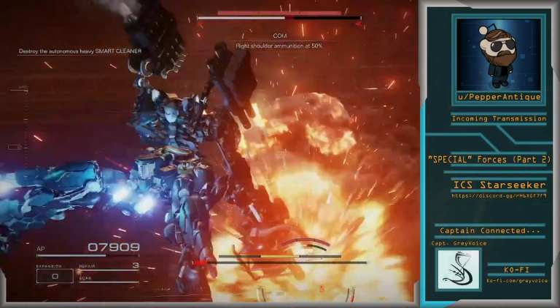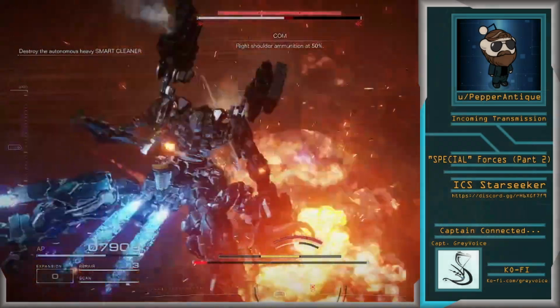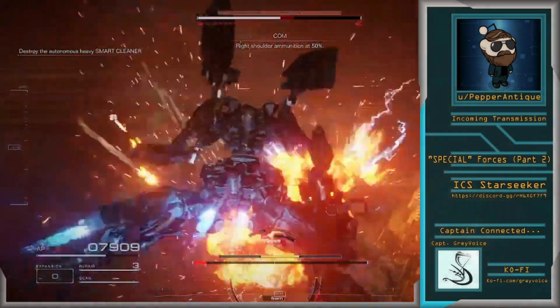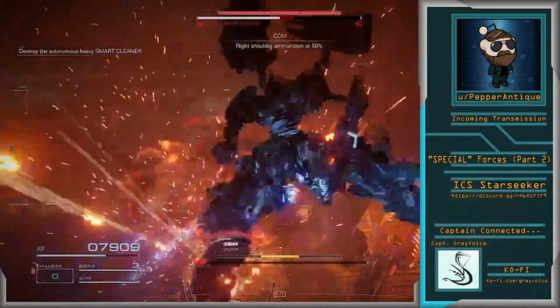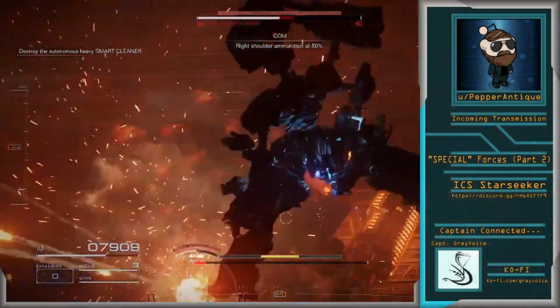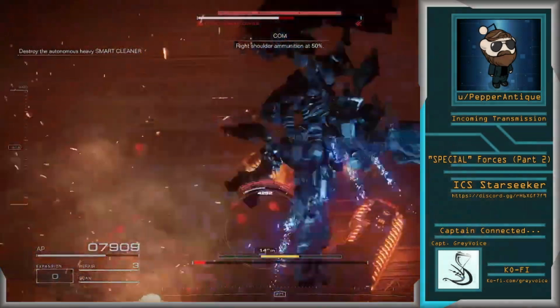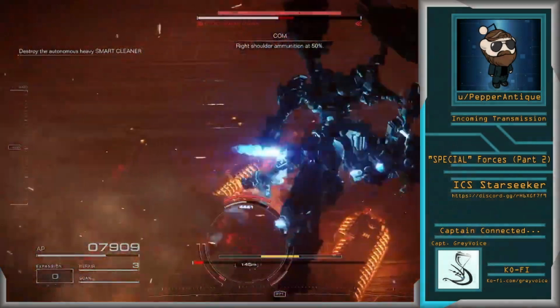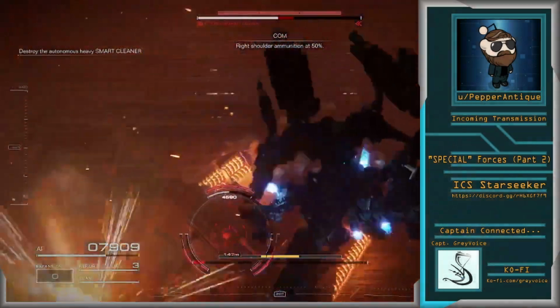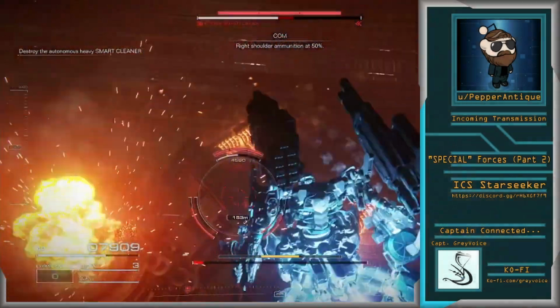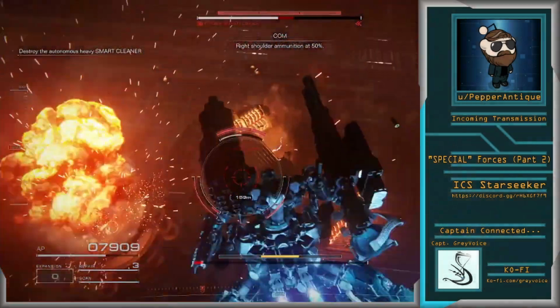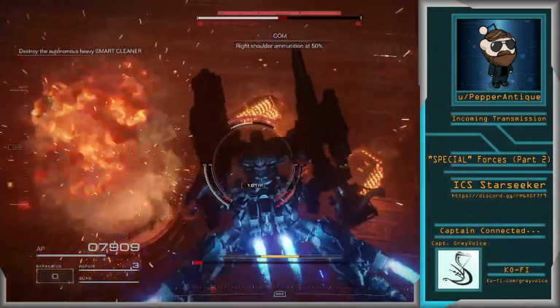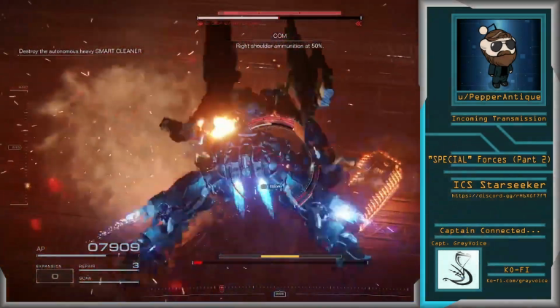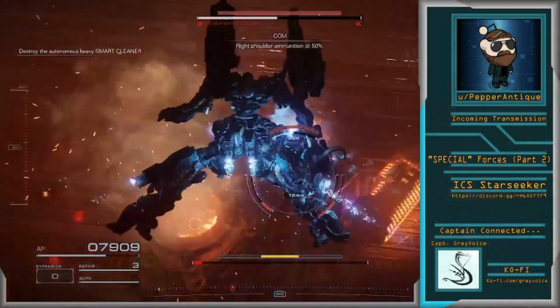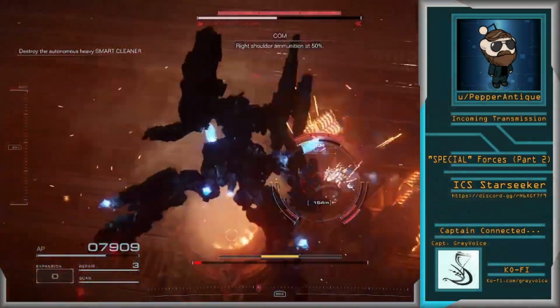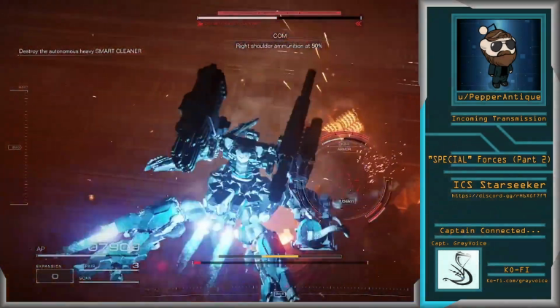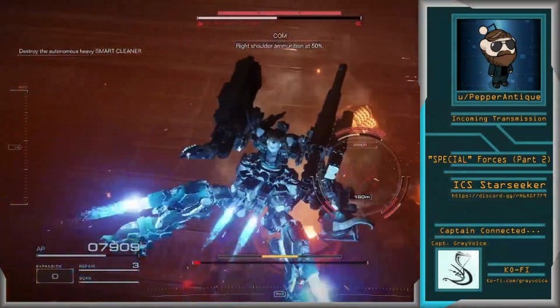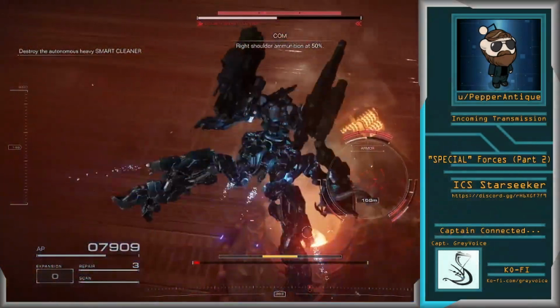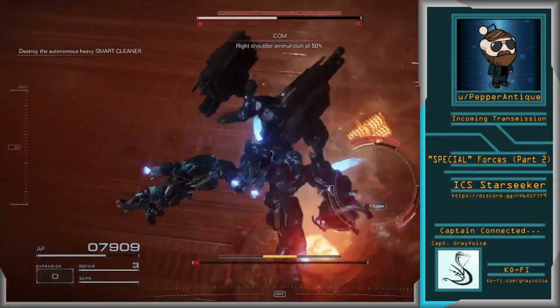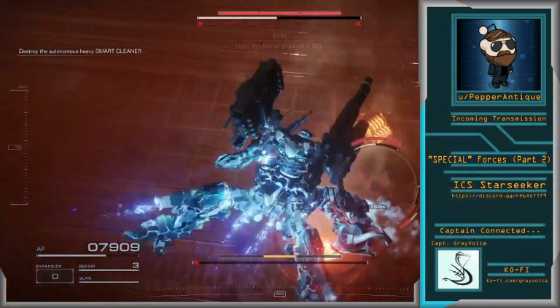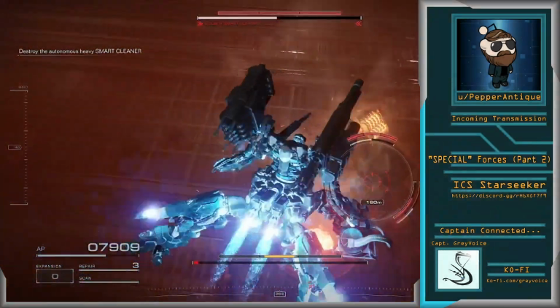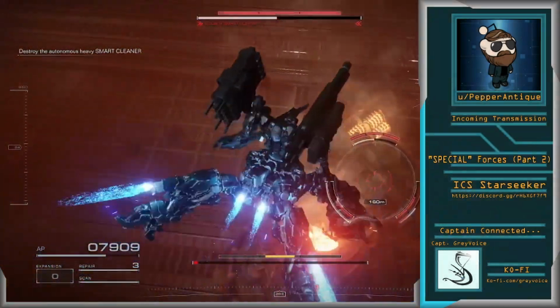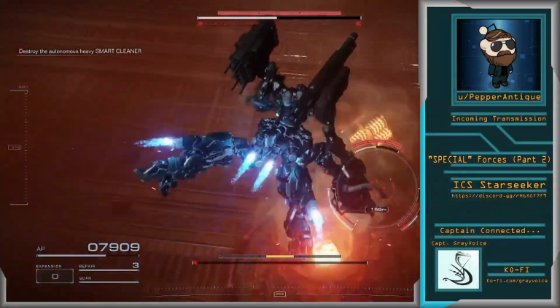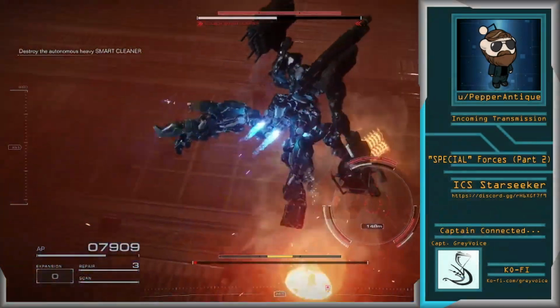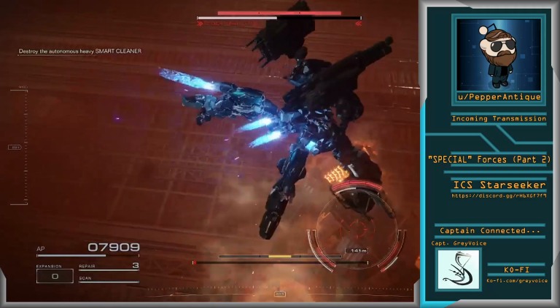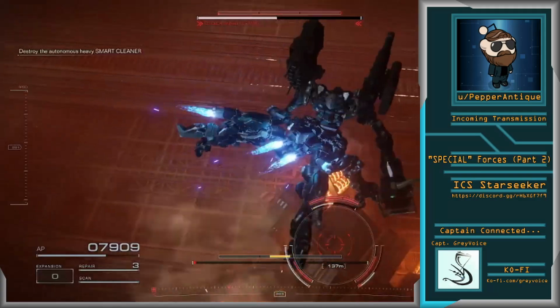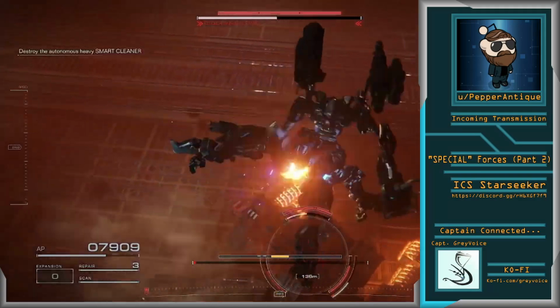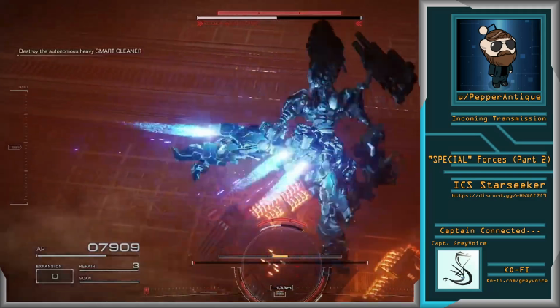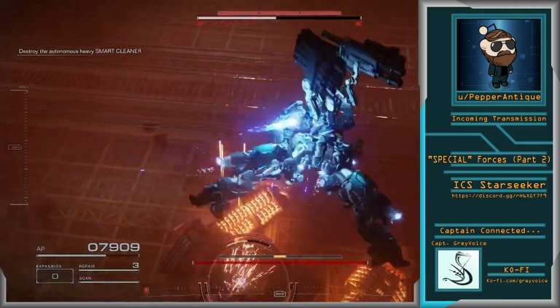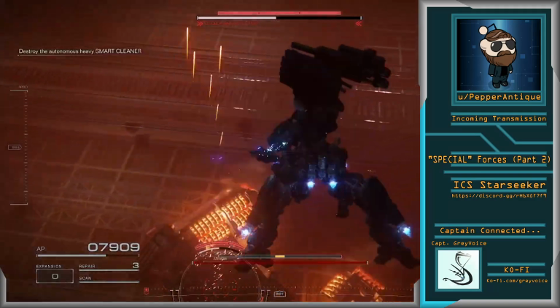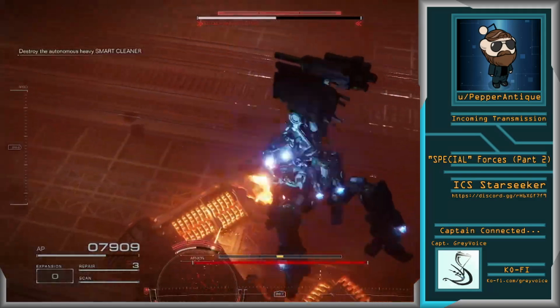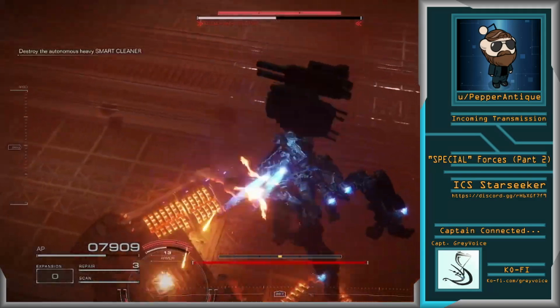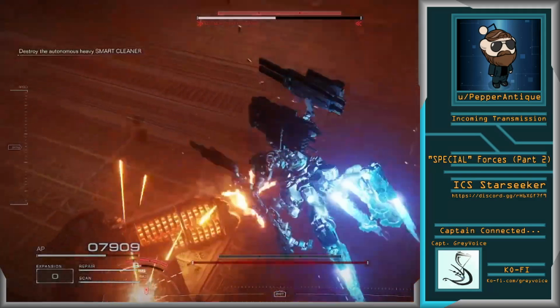Special Forces Part 2, a story by user PepperAntique.